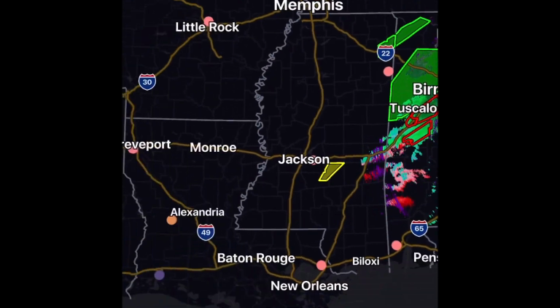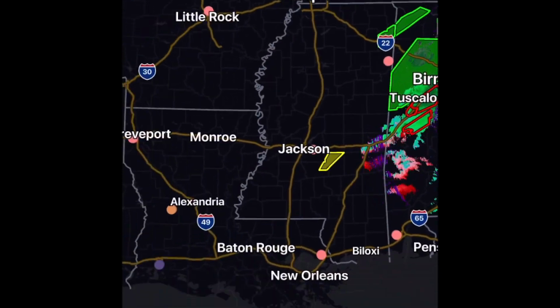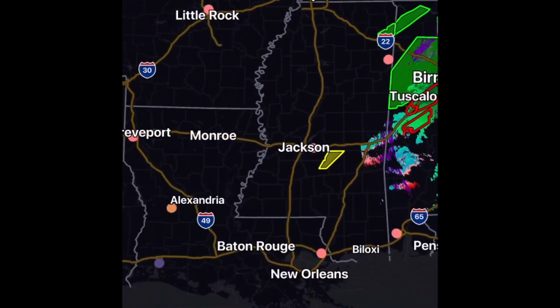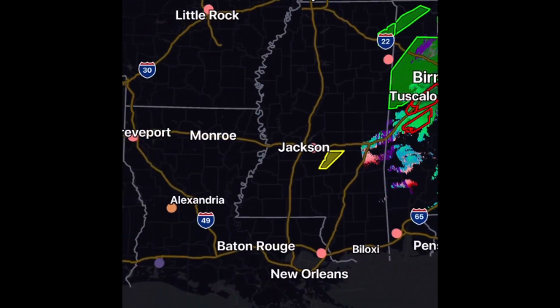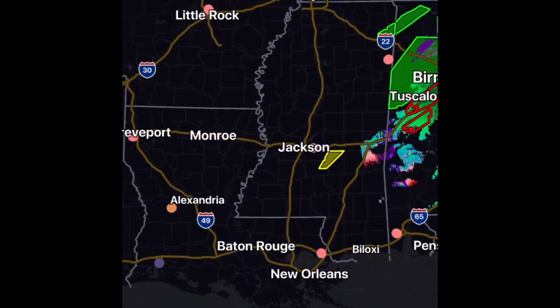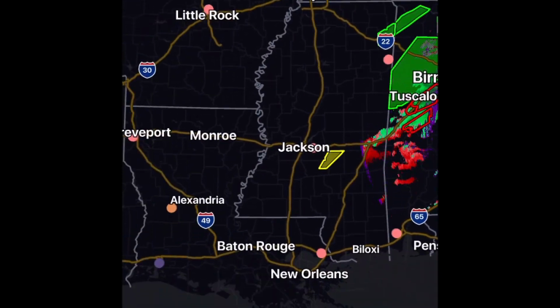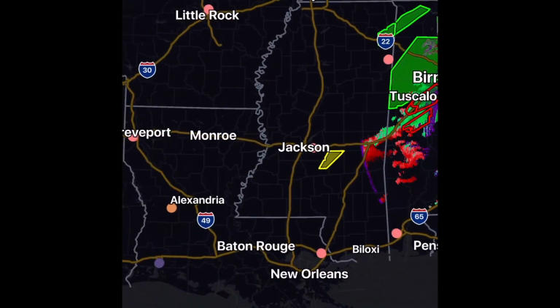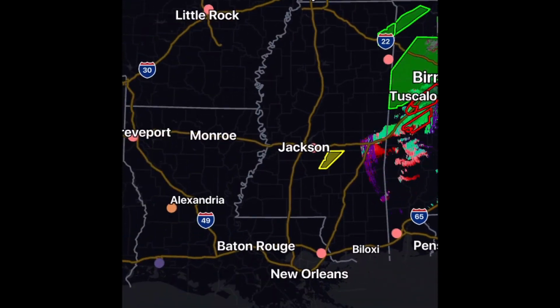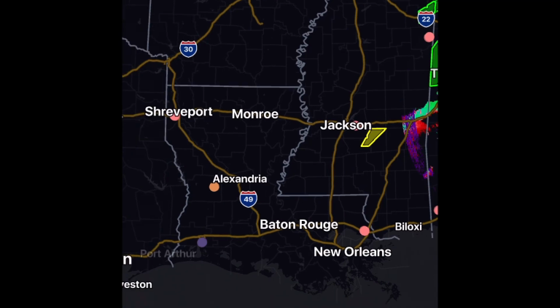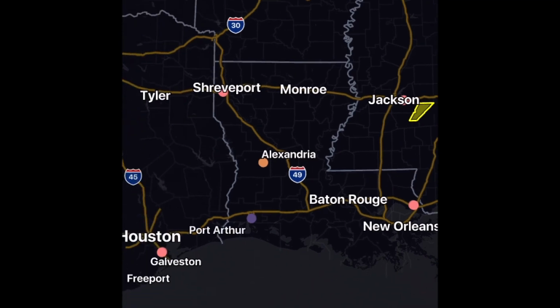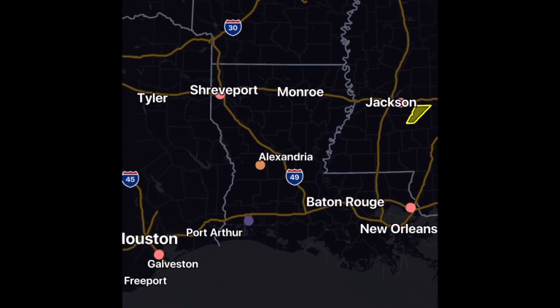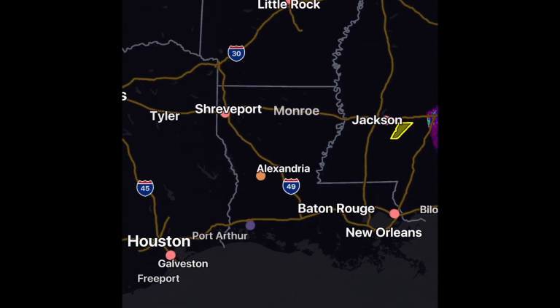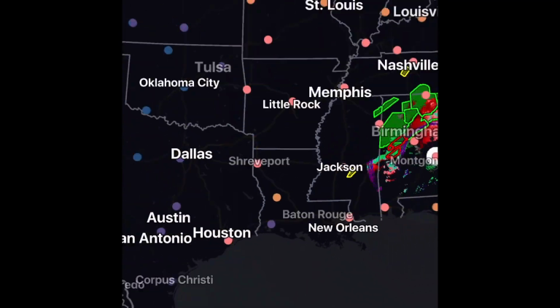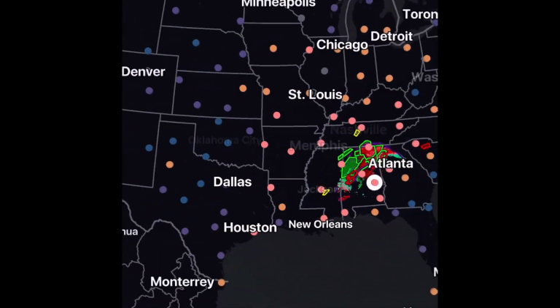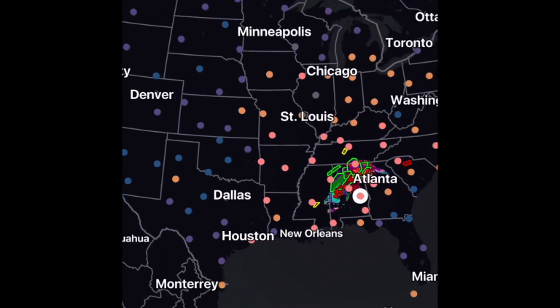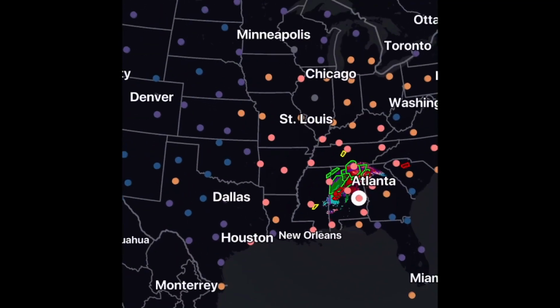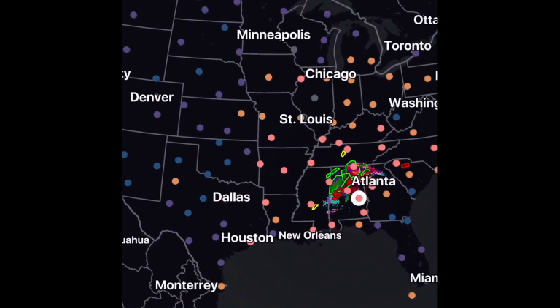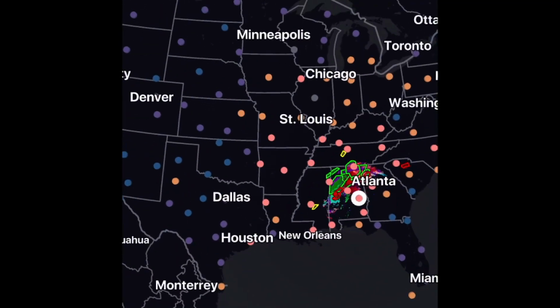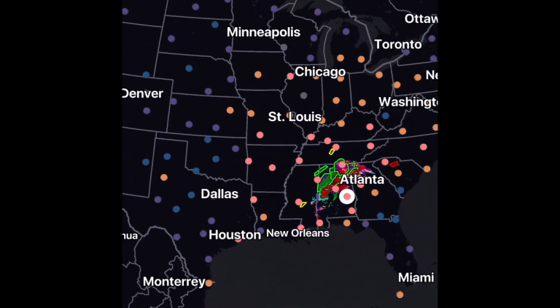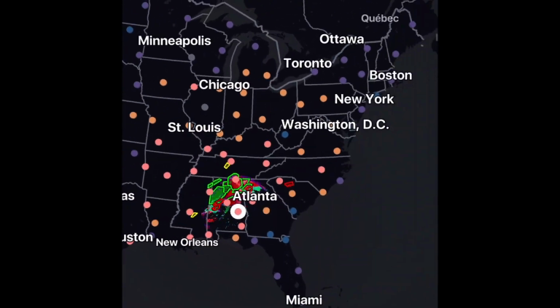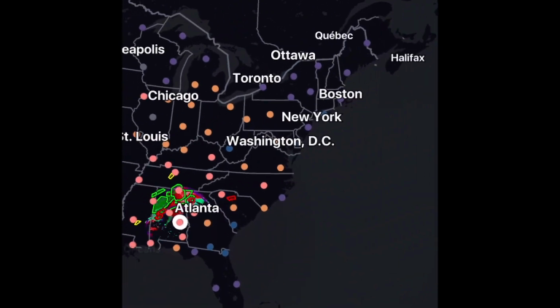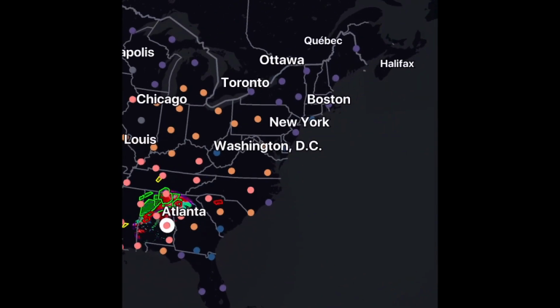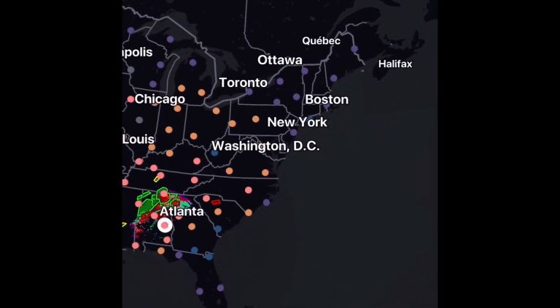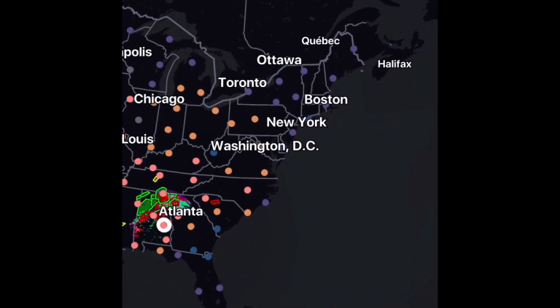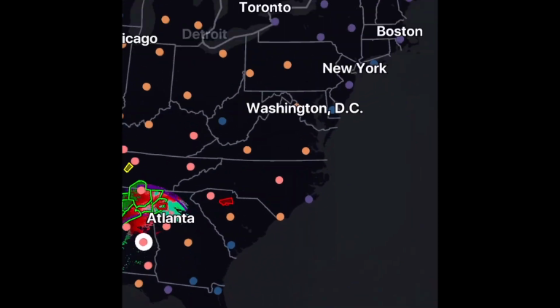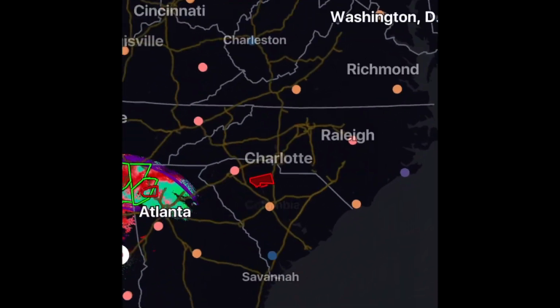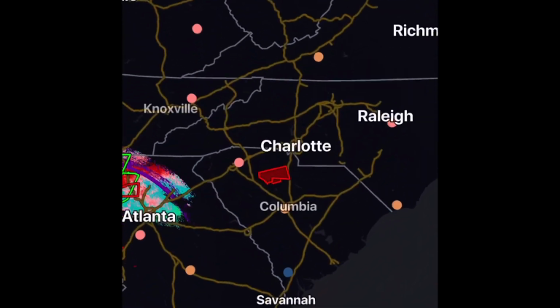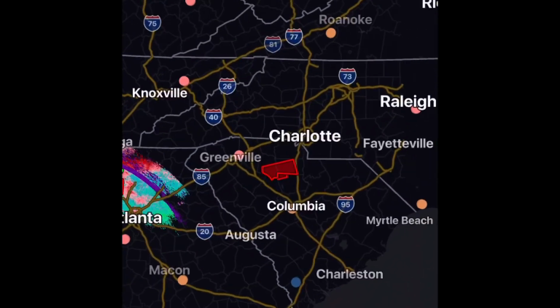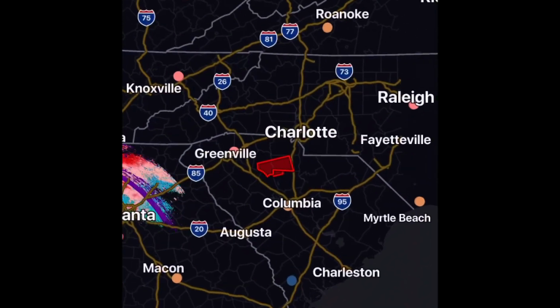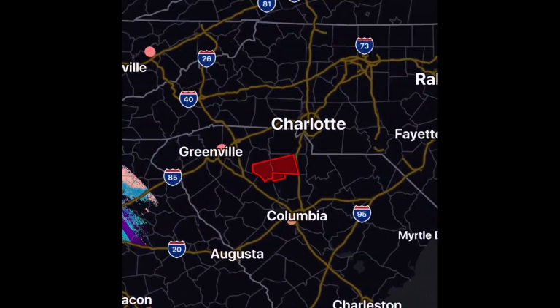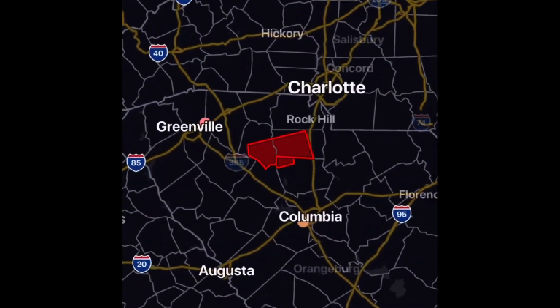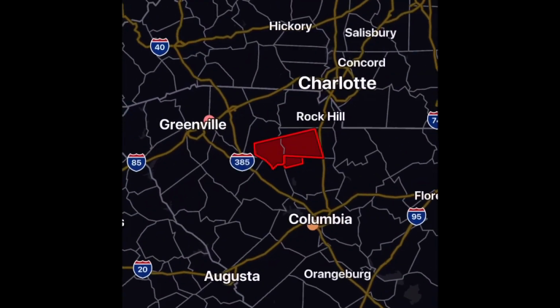I'm hoping no more of these touch down, and just to reiterate — the temperatures should start to decrease the number of storms as the day goes on. I've been seeing about five to seven tornado warnings at a time during the warmer parts of the day.